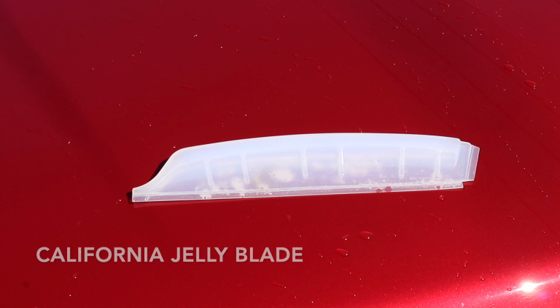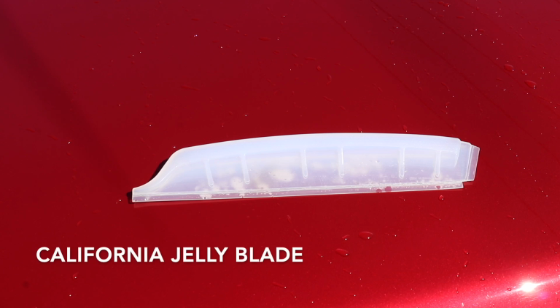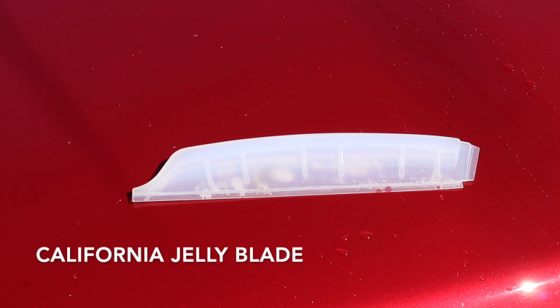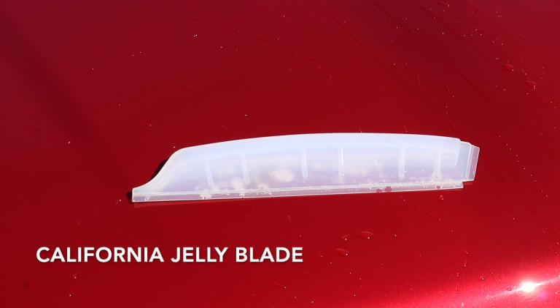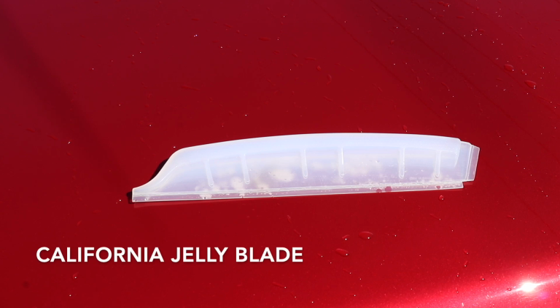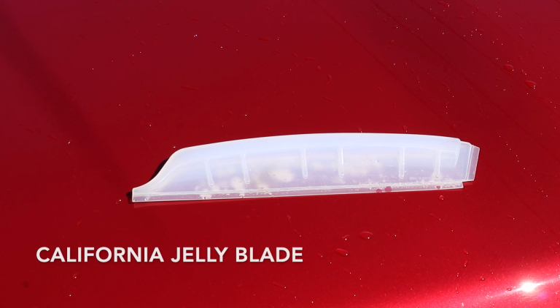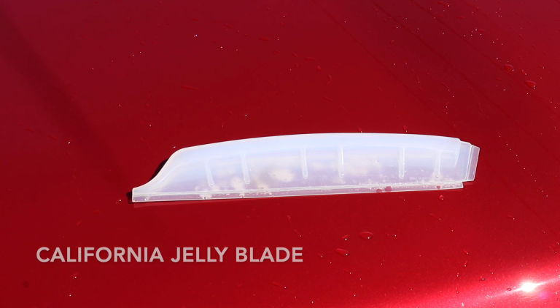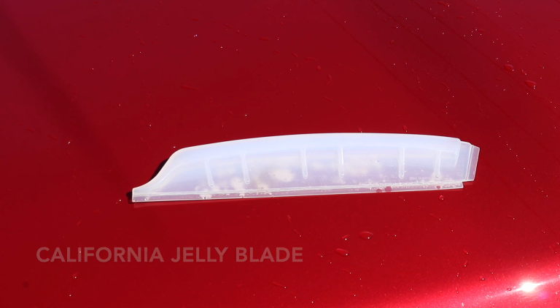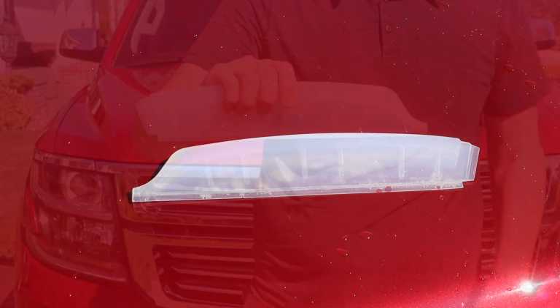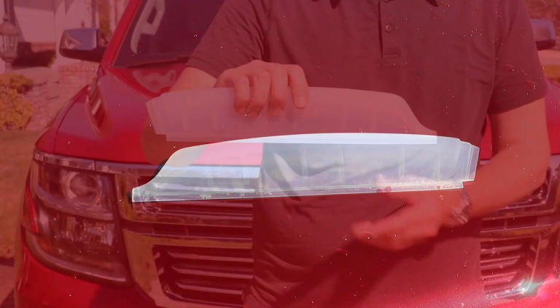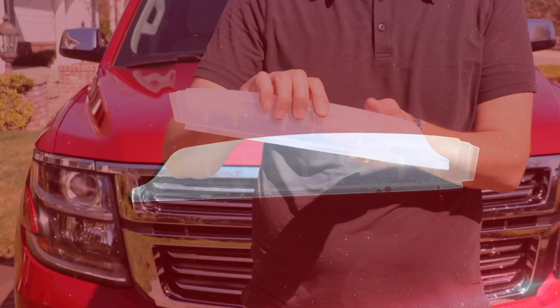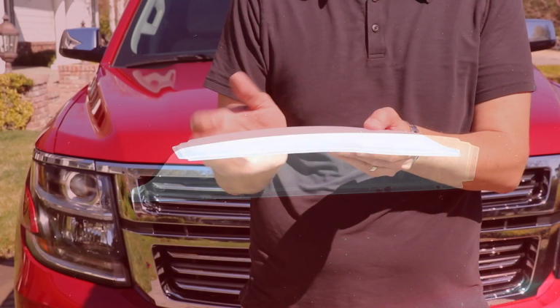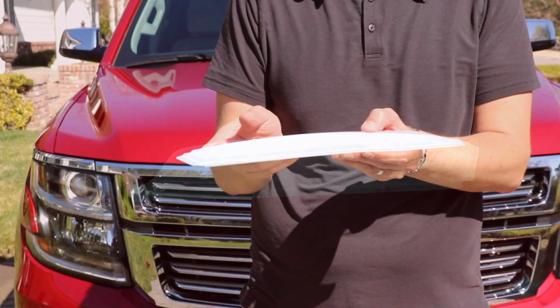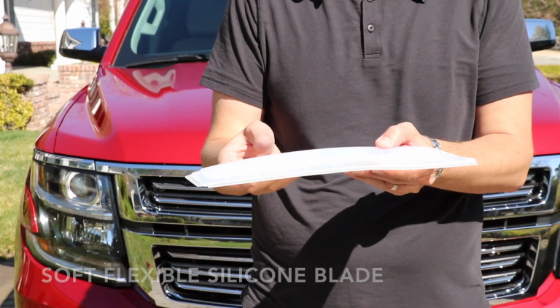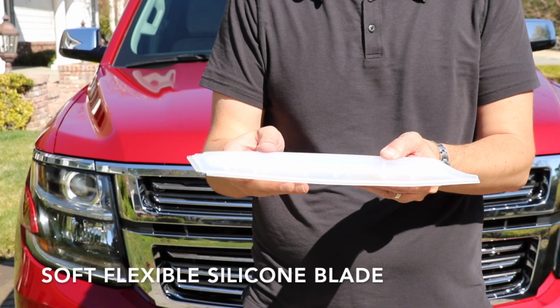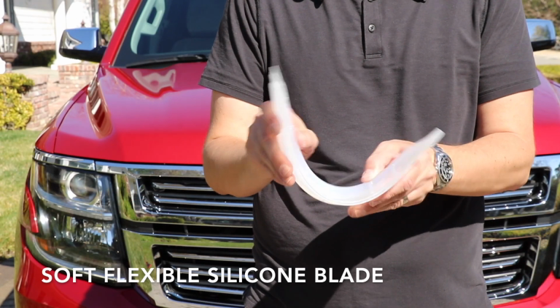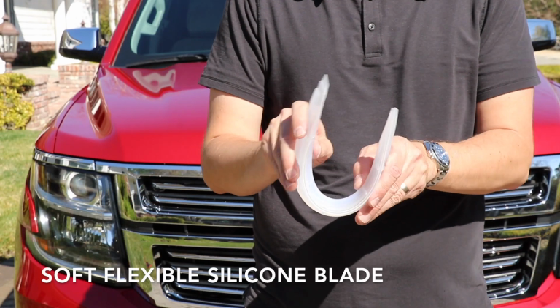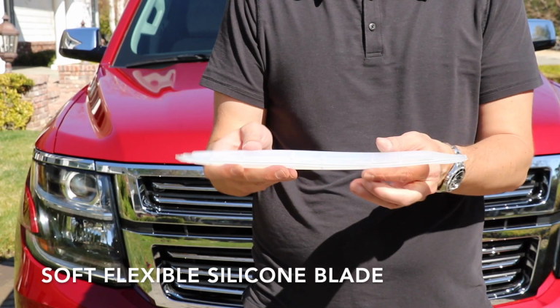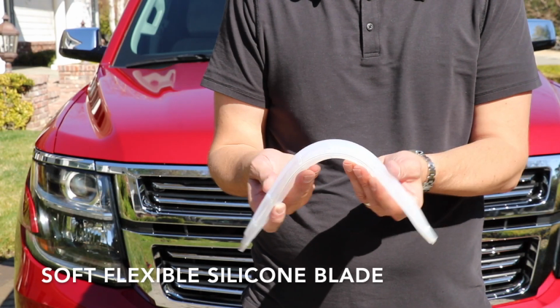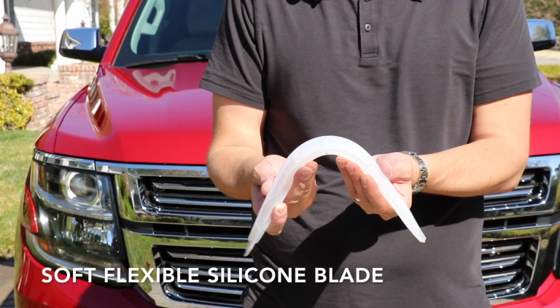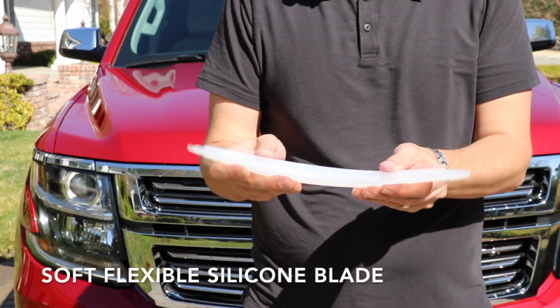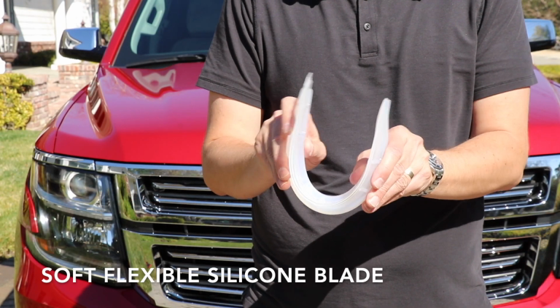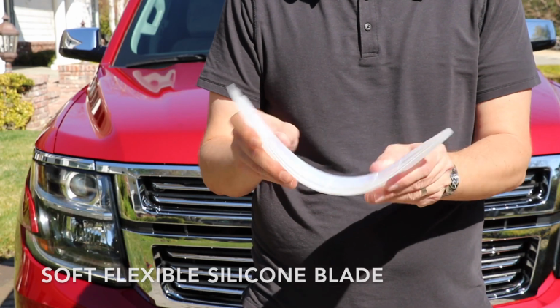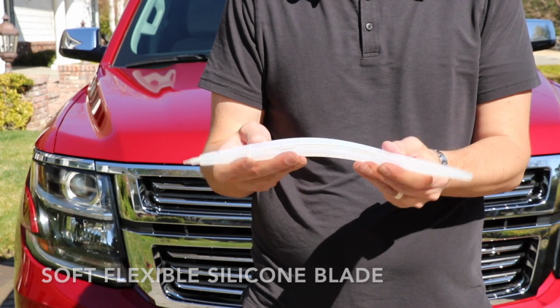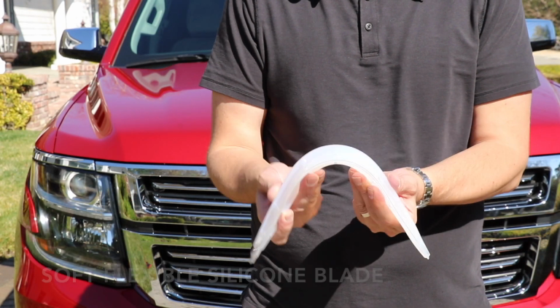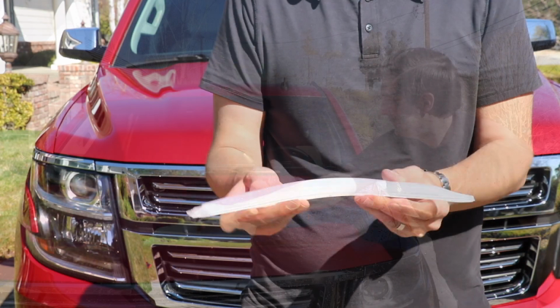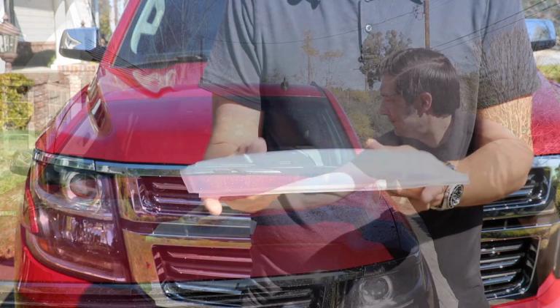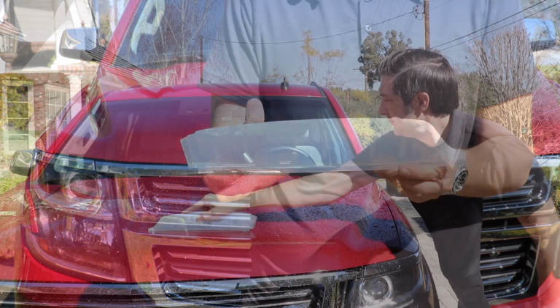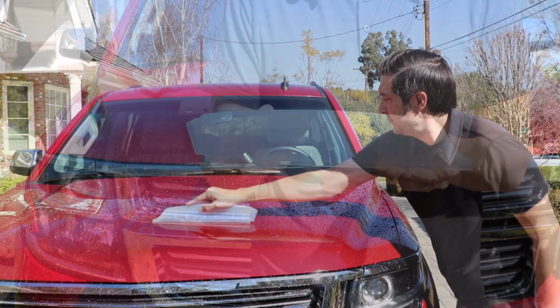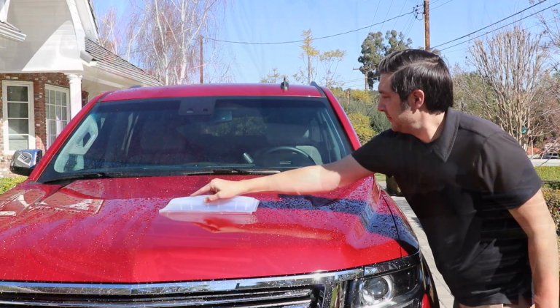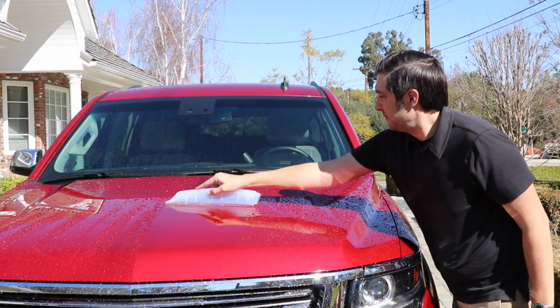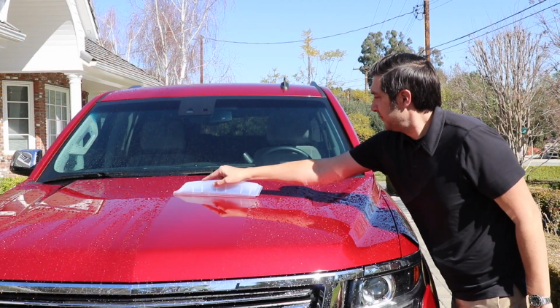Quickly dry your vehicle after a car wash with the California Jelly Blade. The Jelly Blade is a soft, flexible, silicone drying blade.